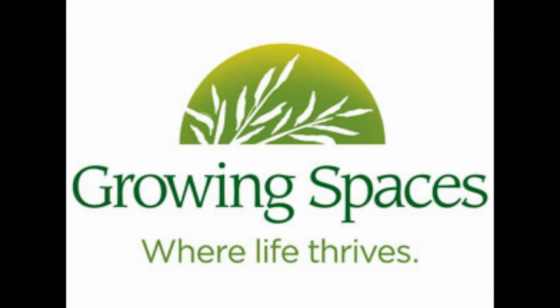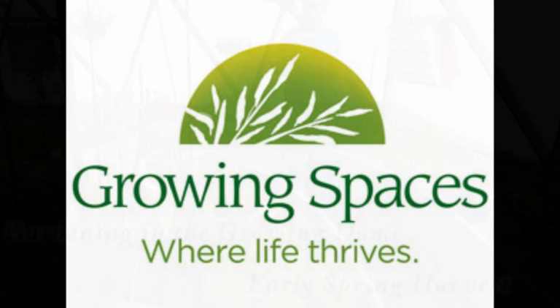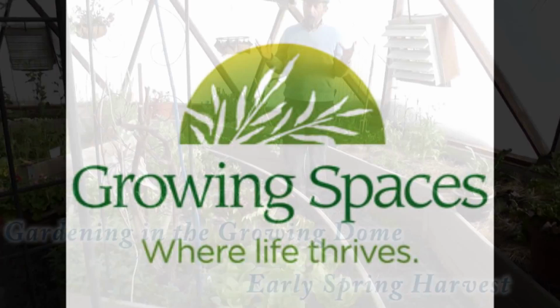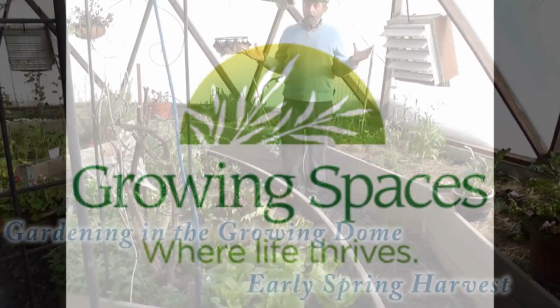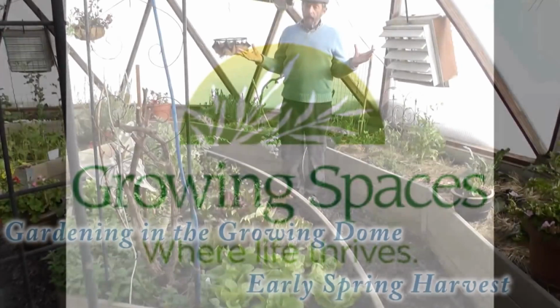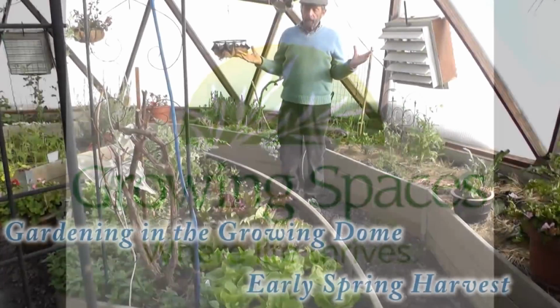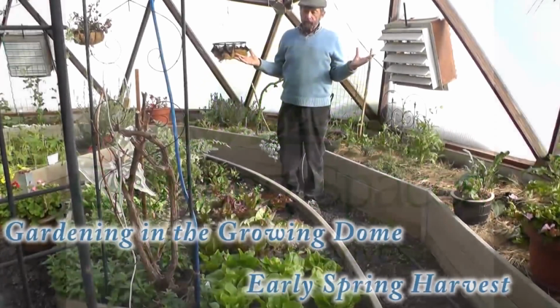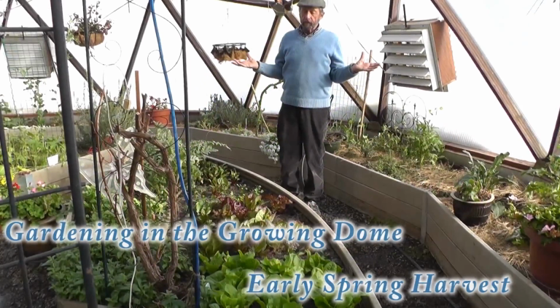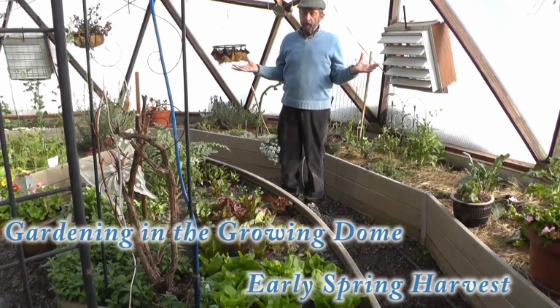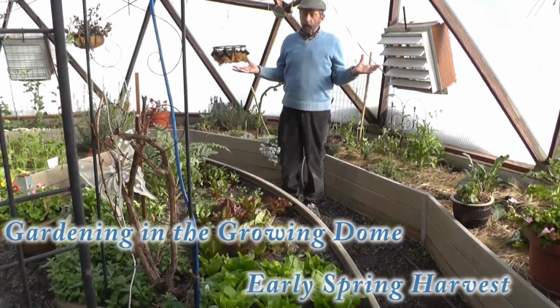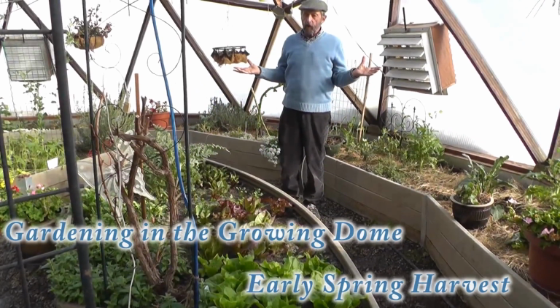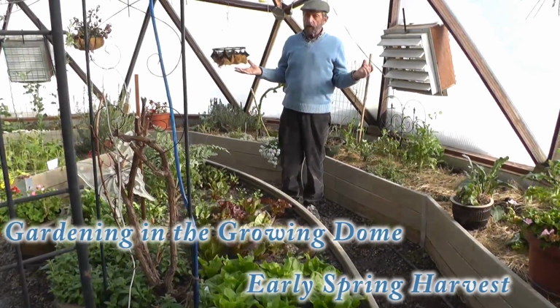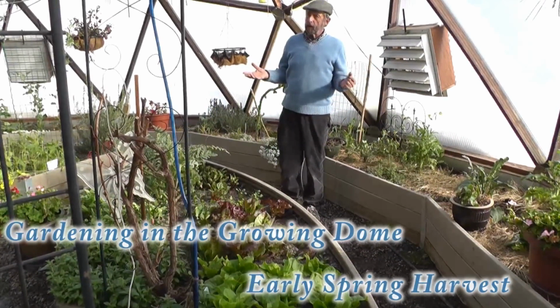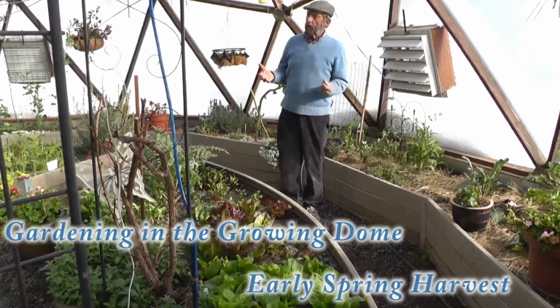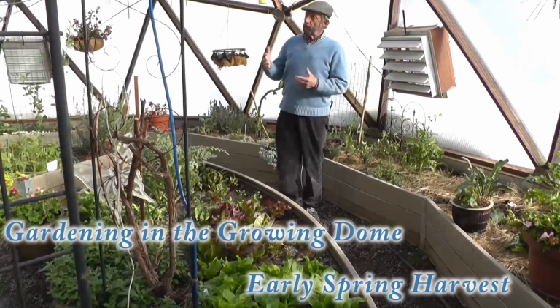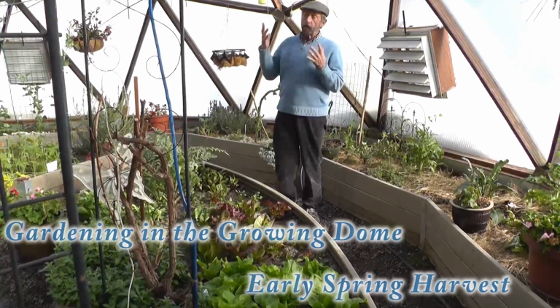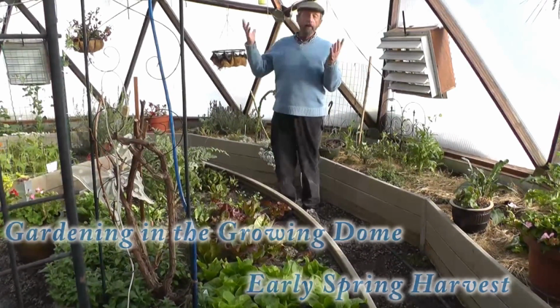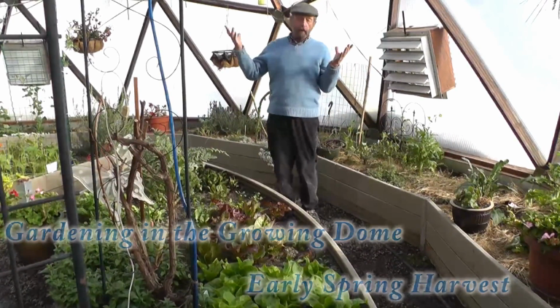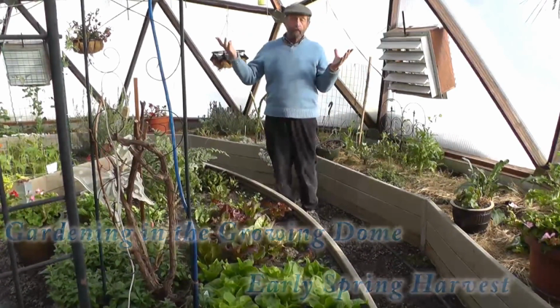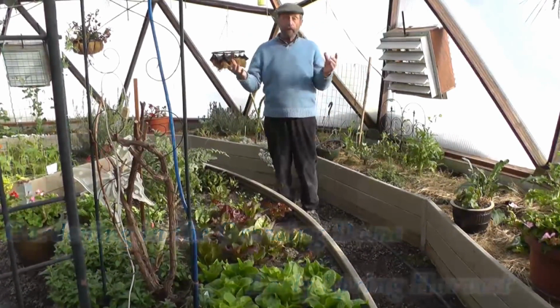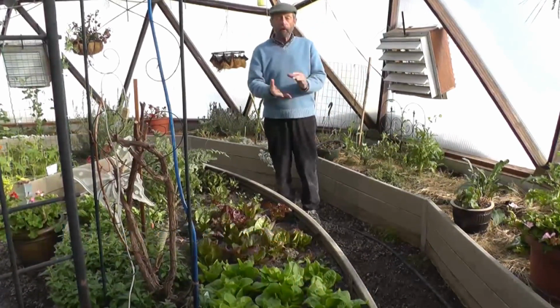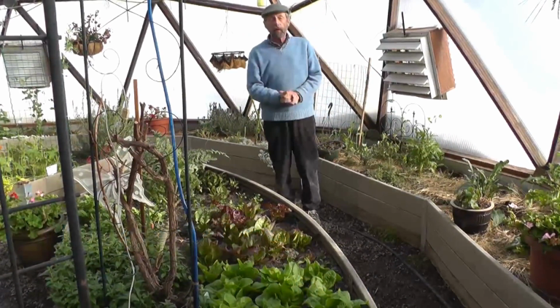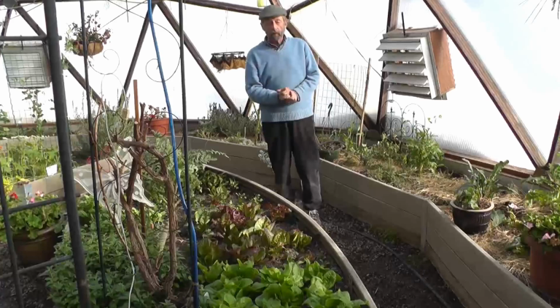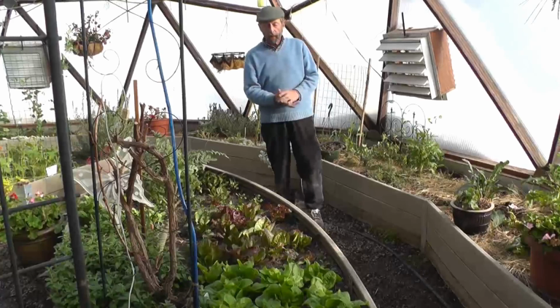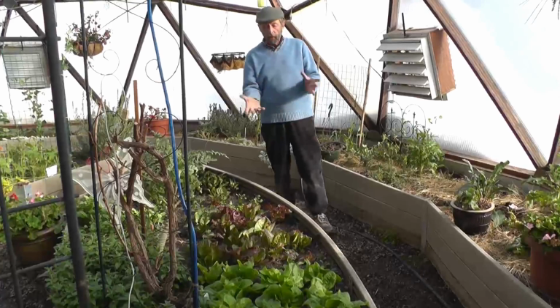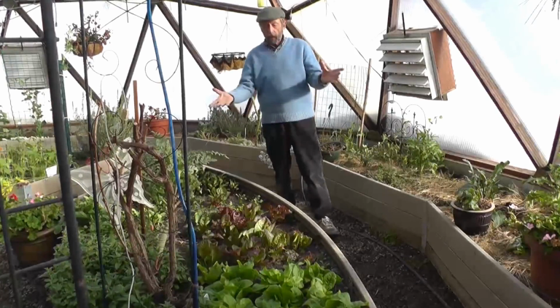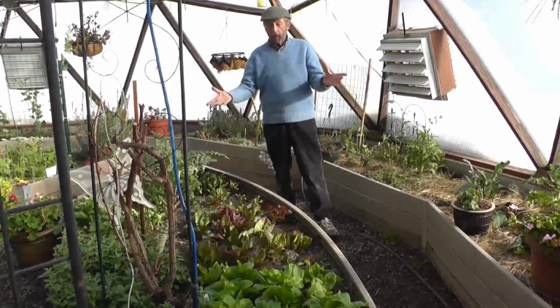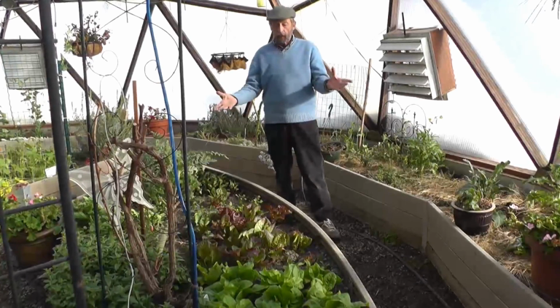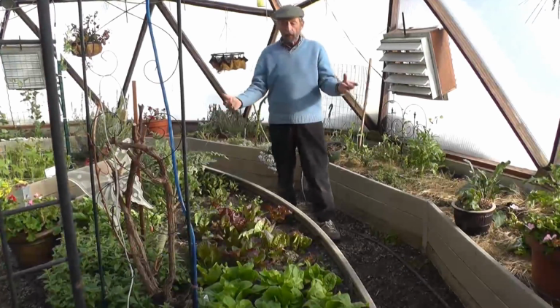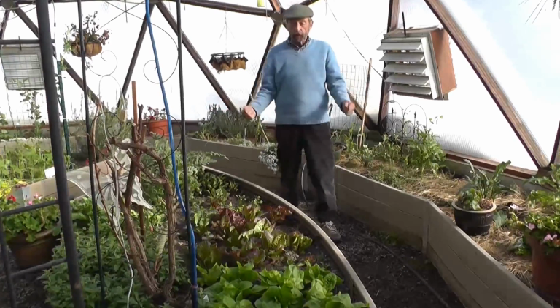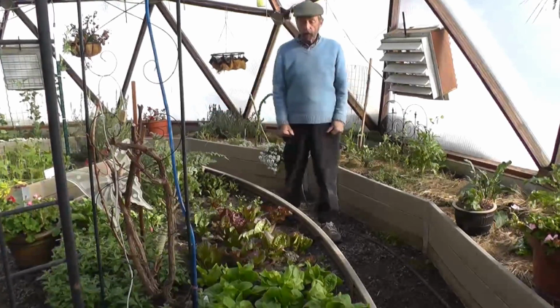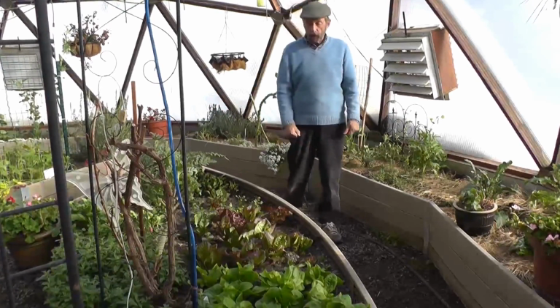Here we are, the 5th of March, in our 33 foot growing dome. I thought I'd give you a little tour.